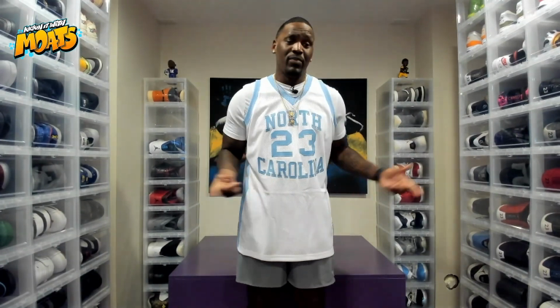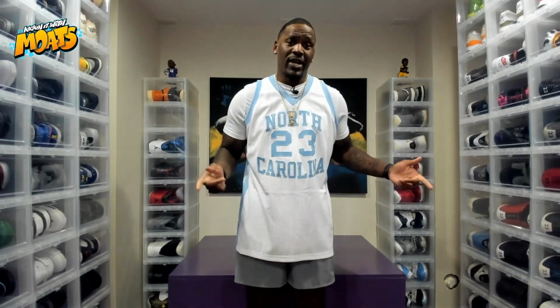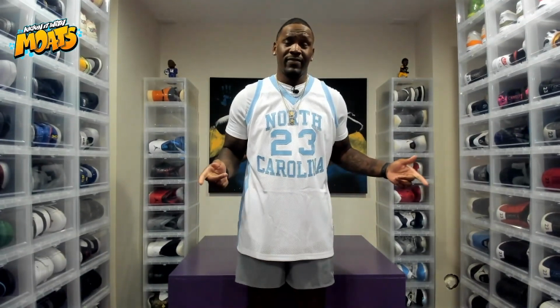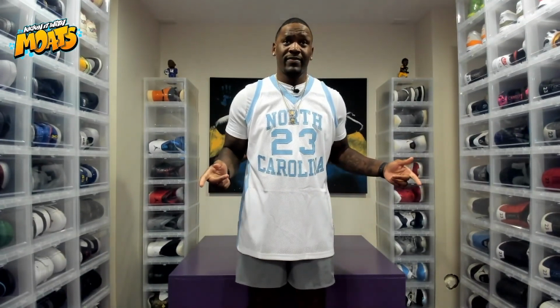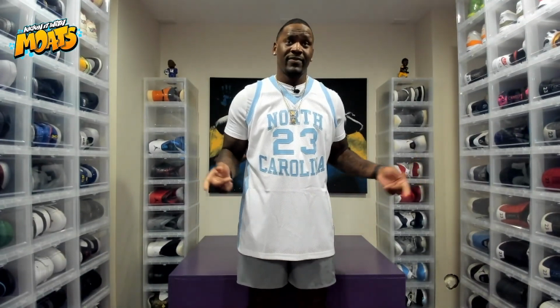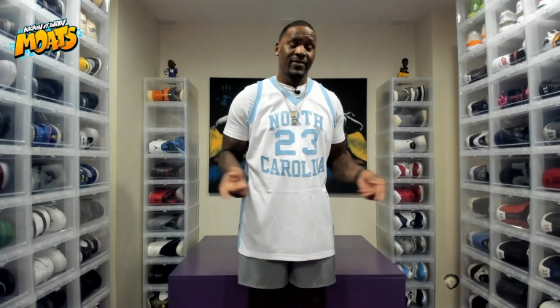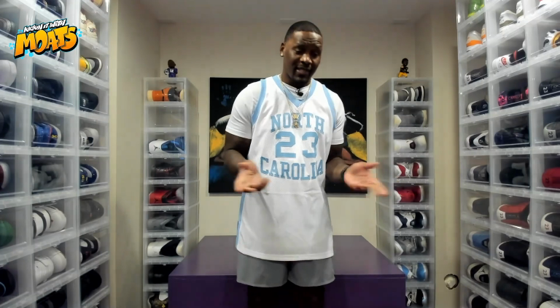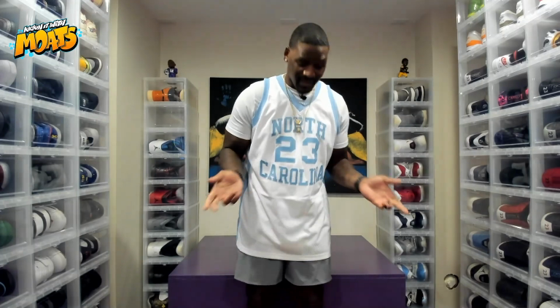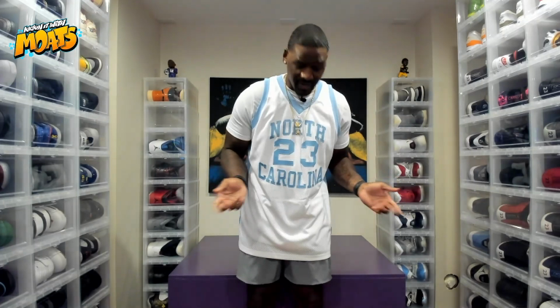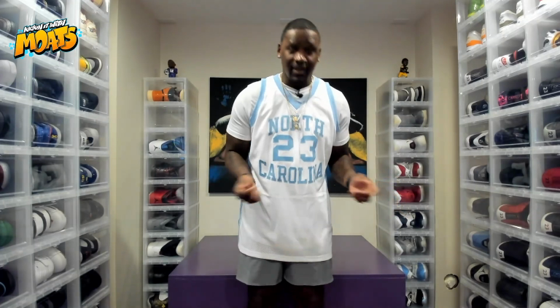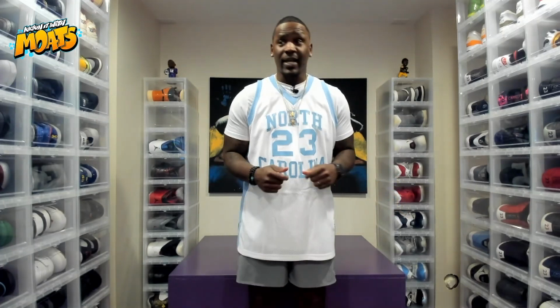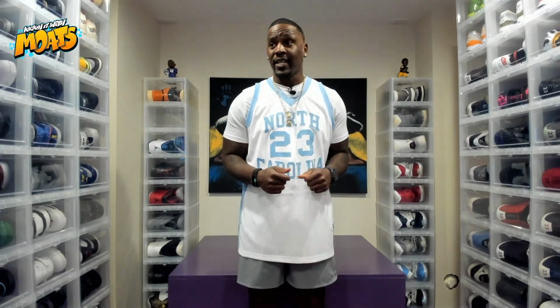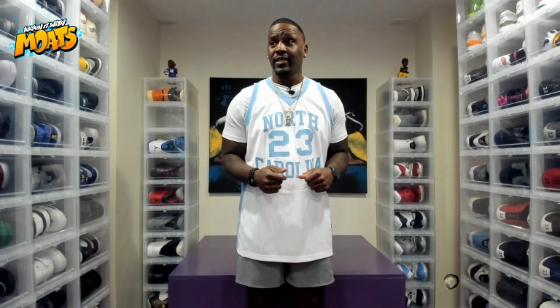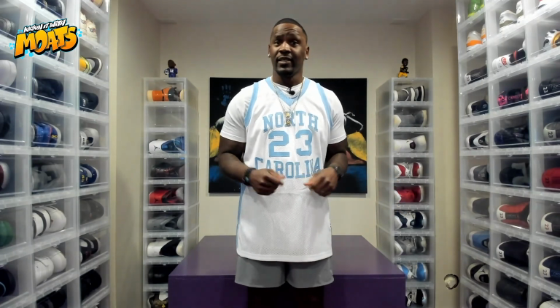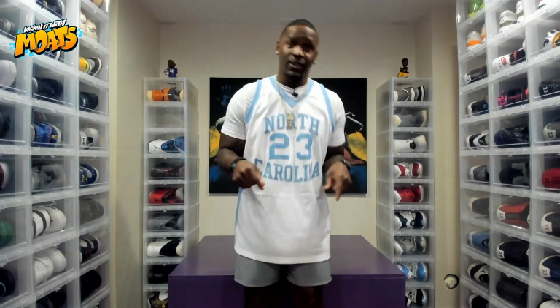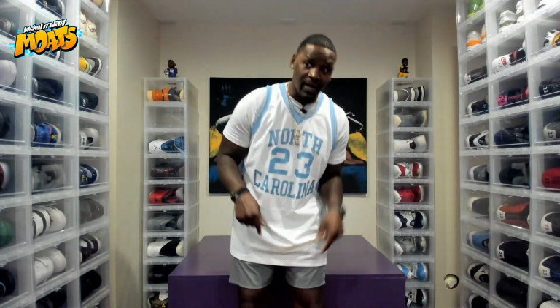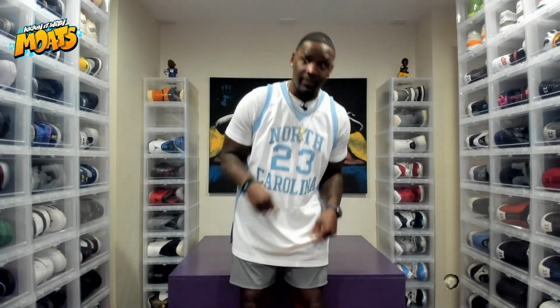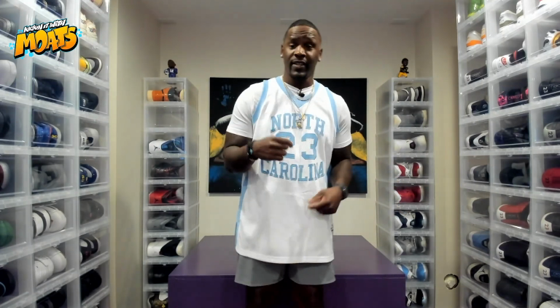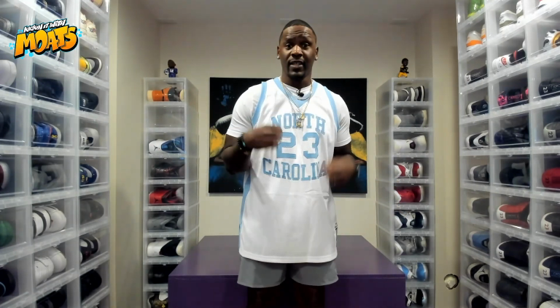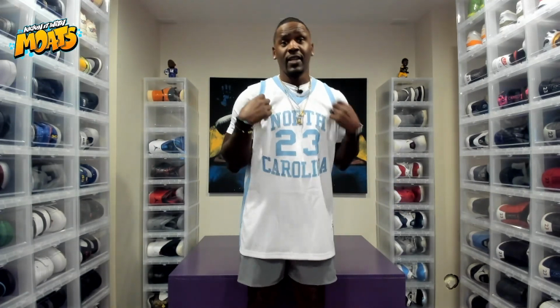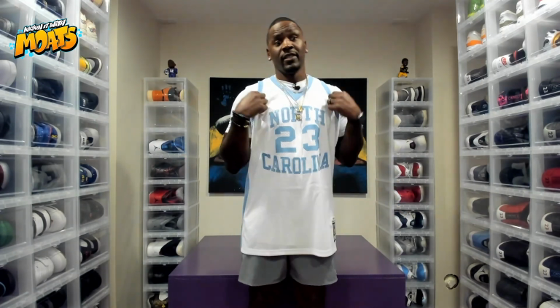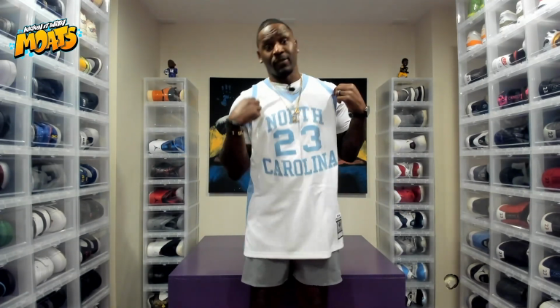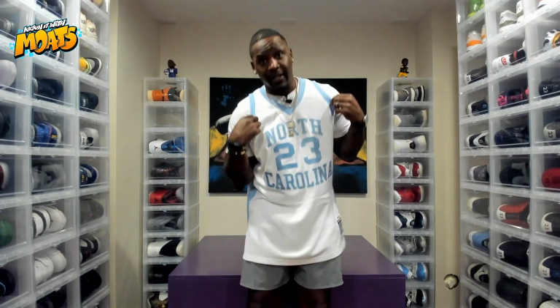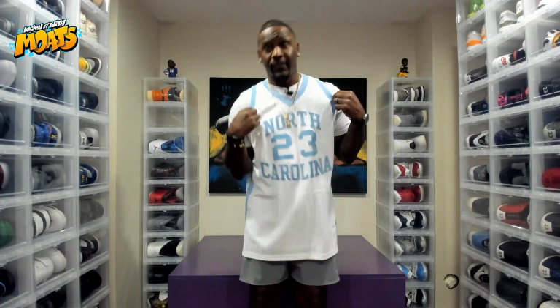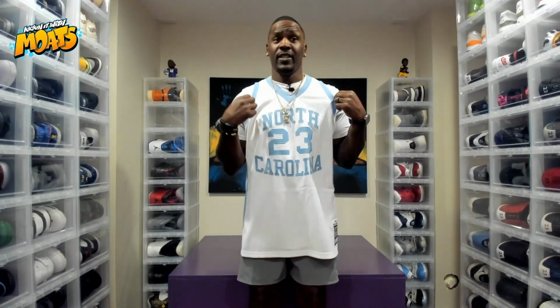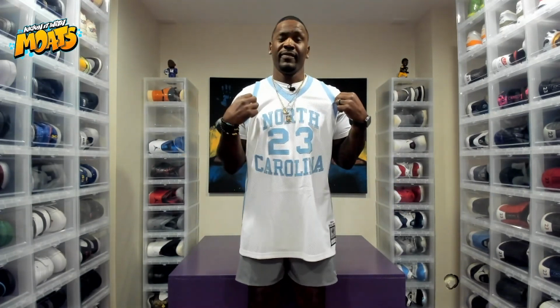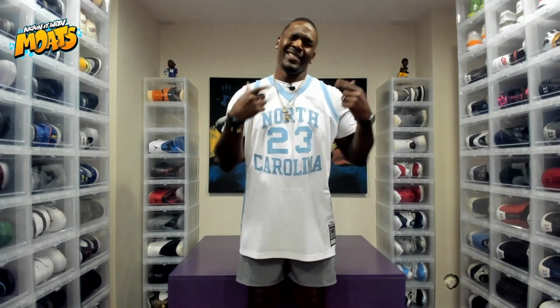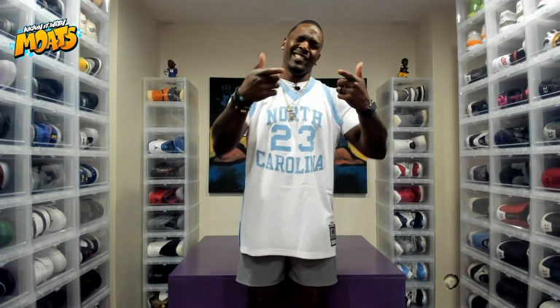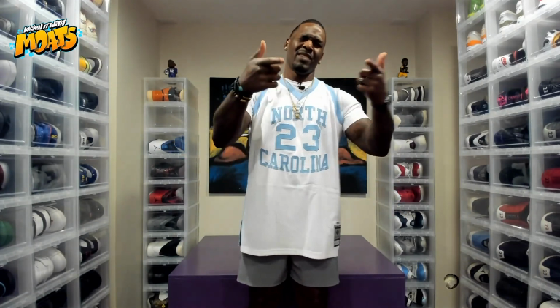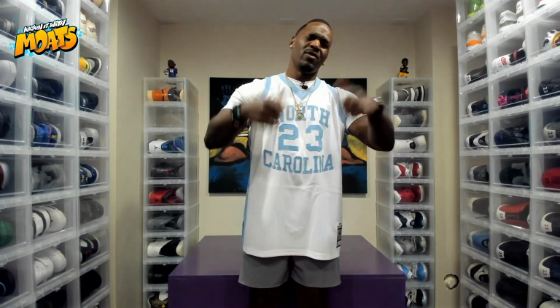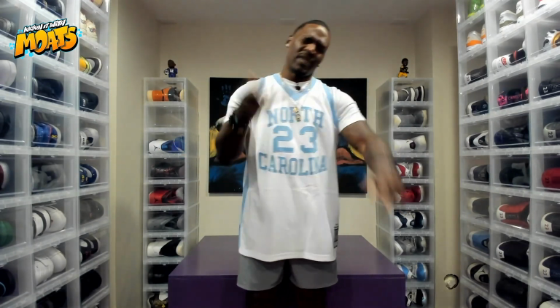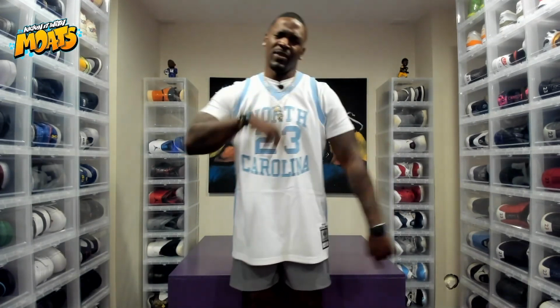But since they are my kicks and they are on my feet, this is my fit. Let's check them out real quick, come on.